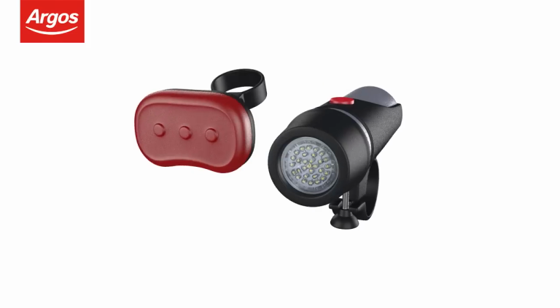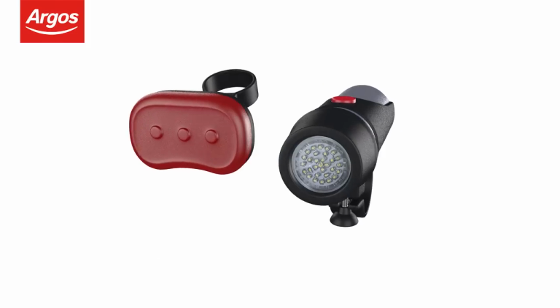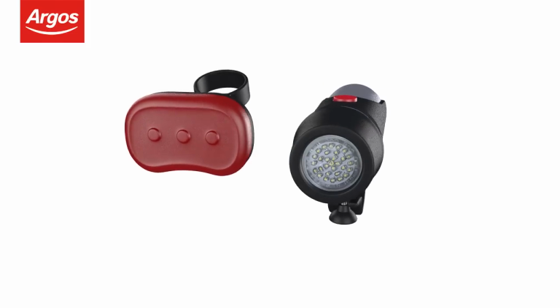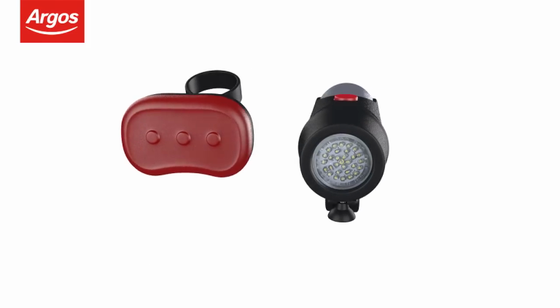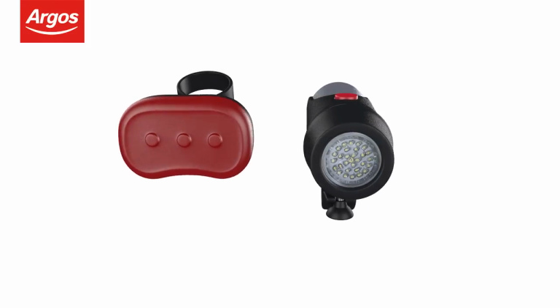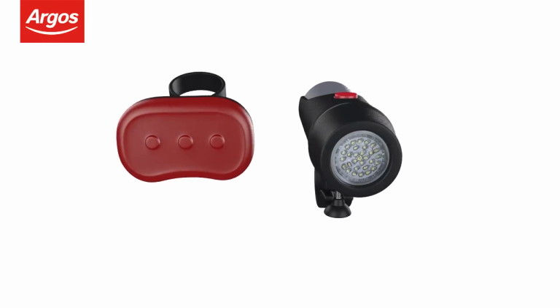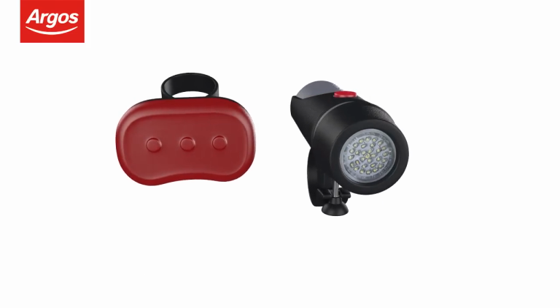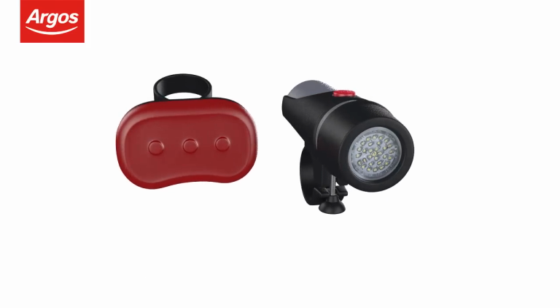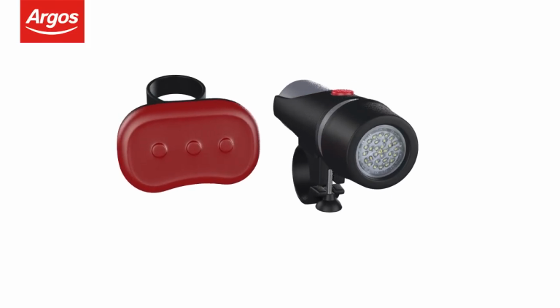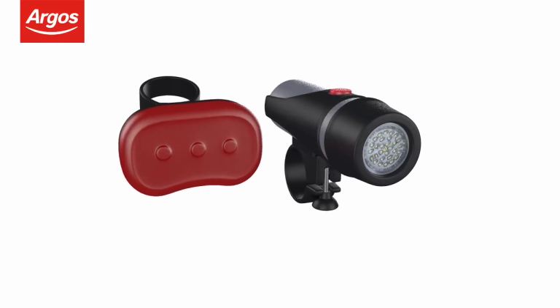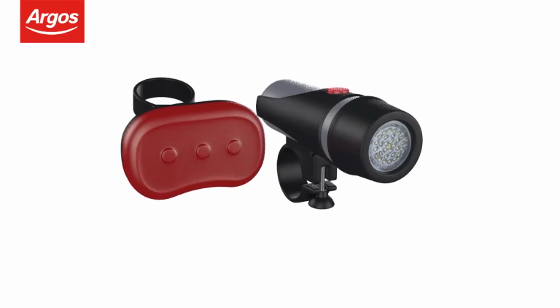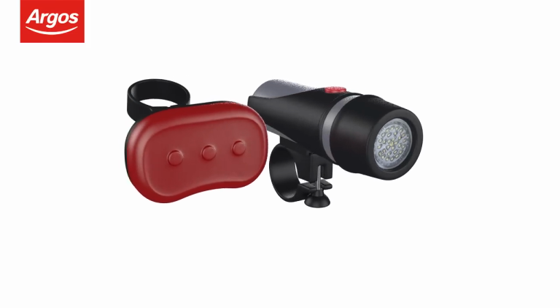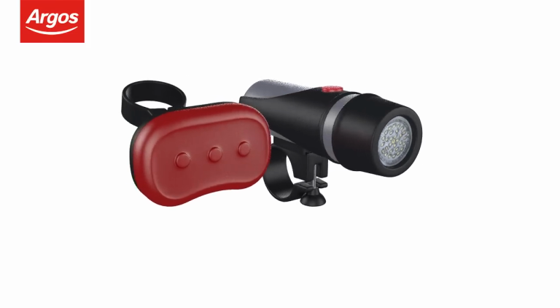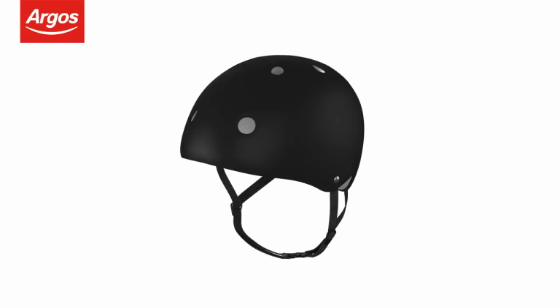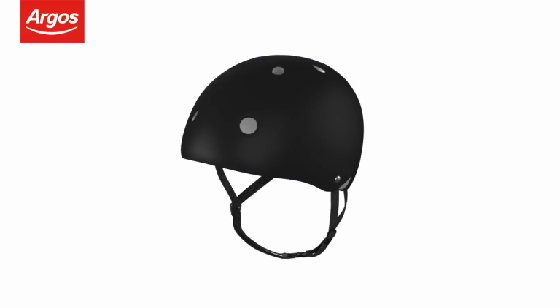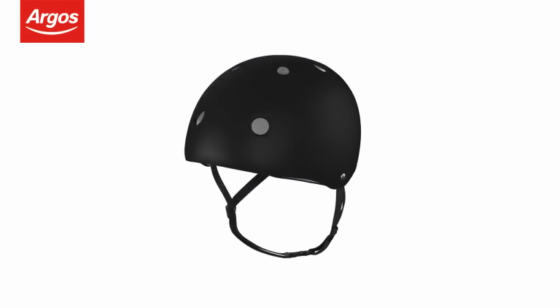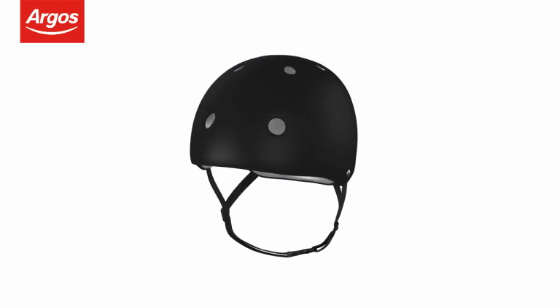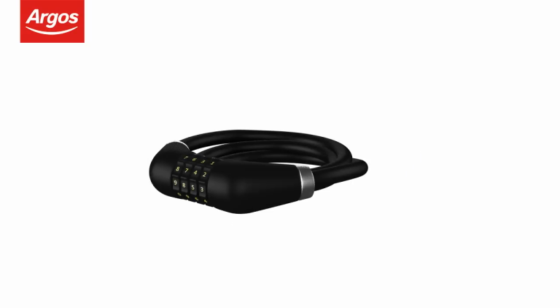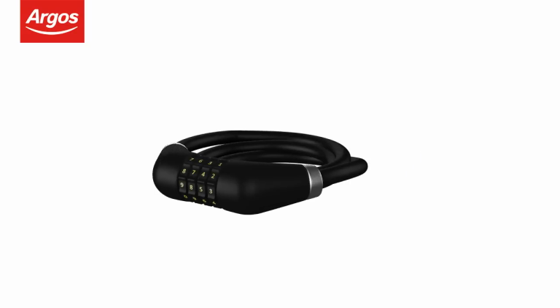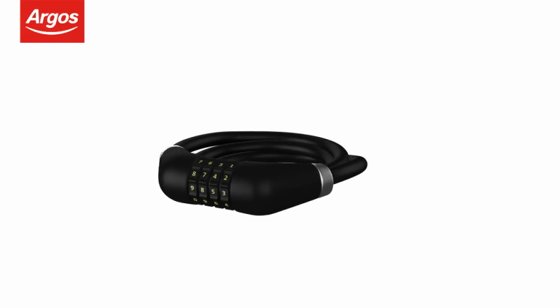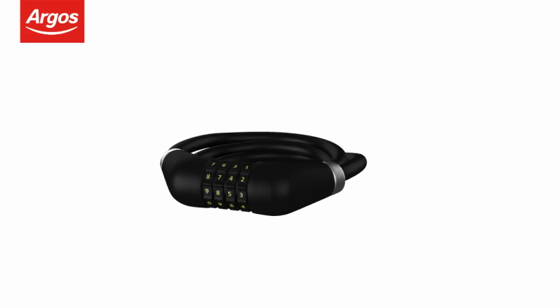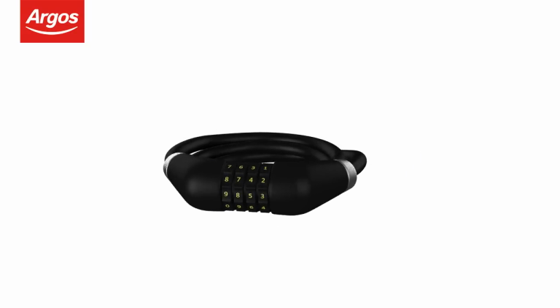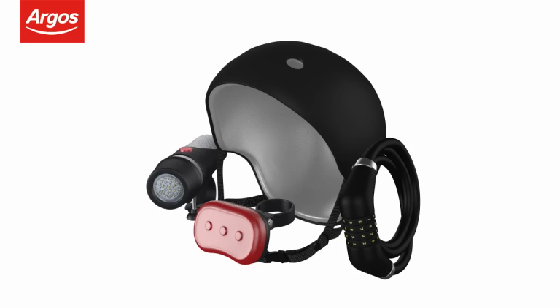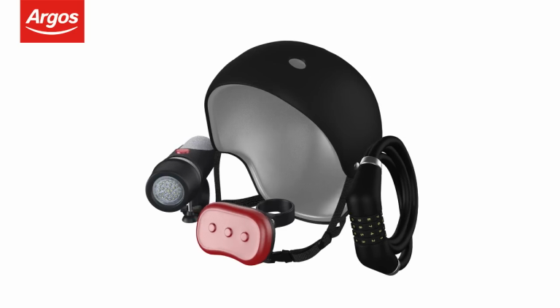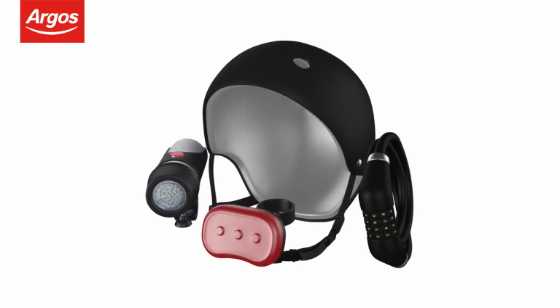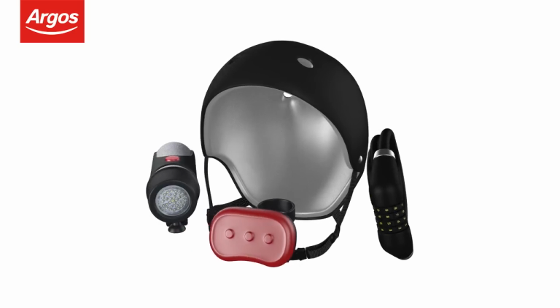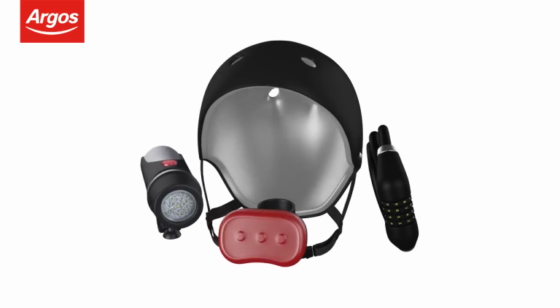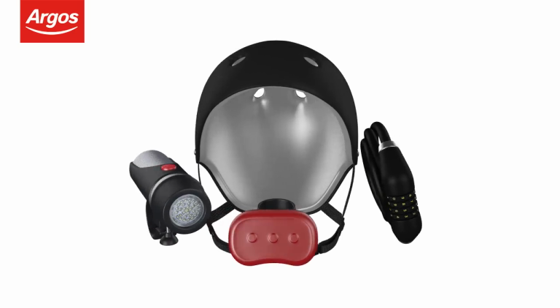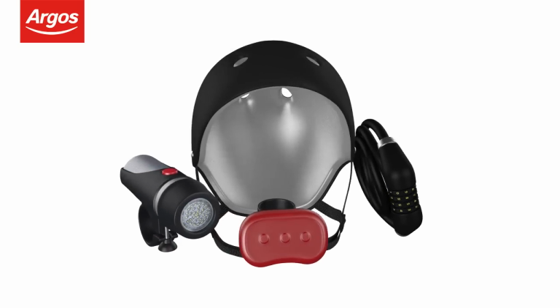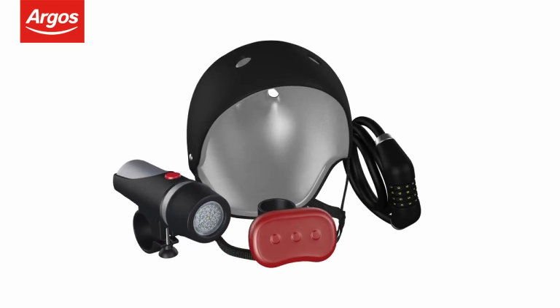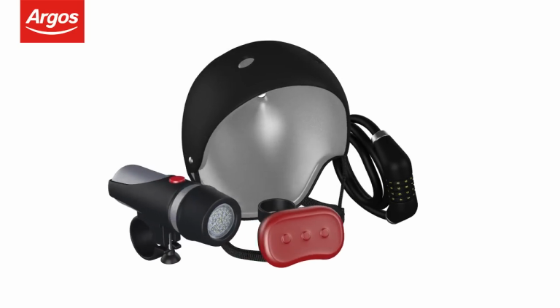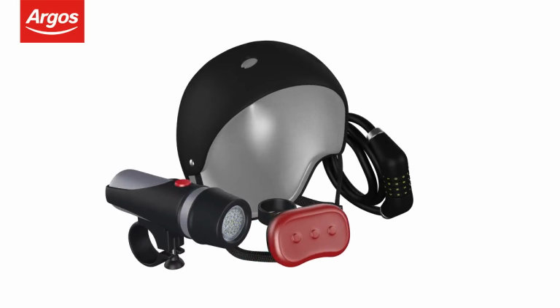Remember to stay safe and legal with lights, cycle helmet, lock, and many more accessories available at Argos now.